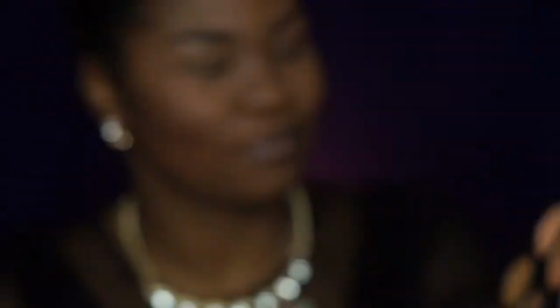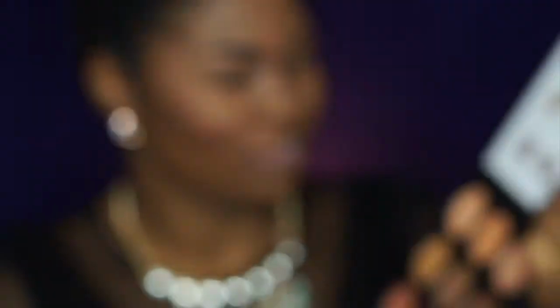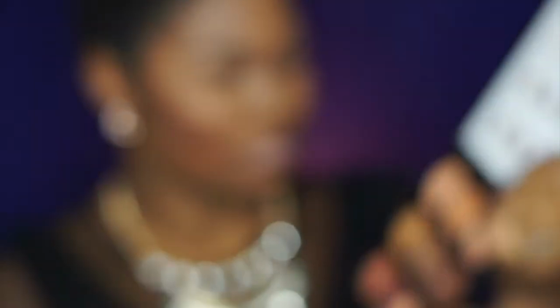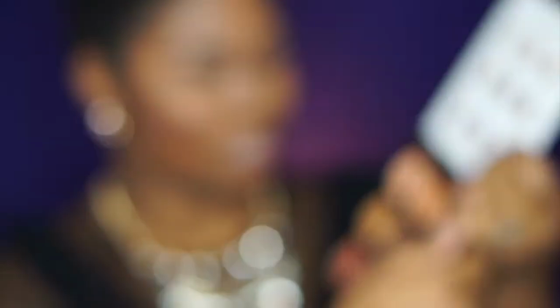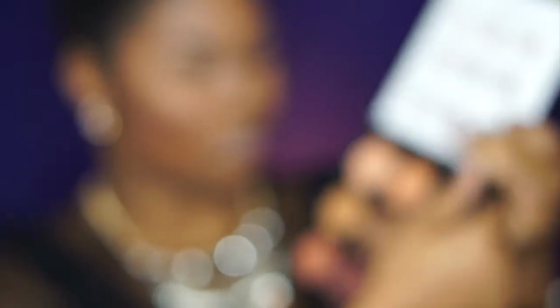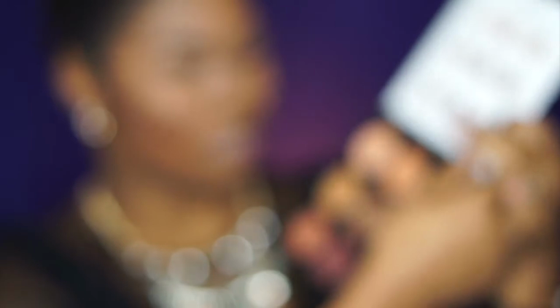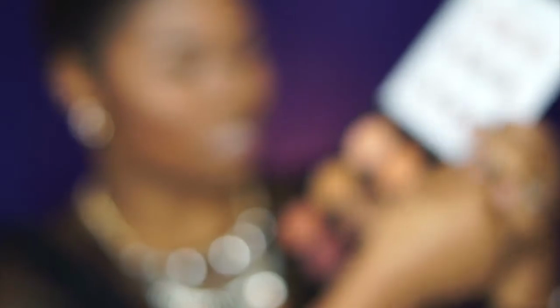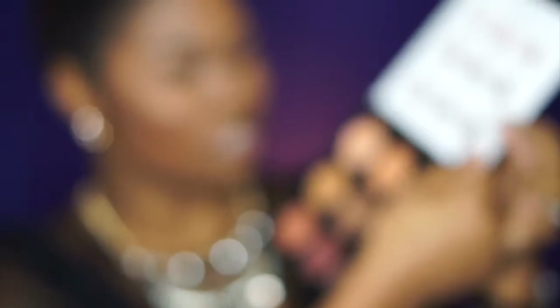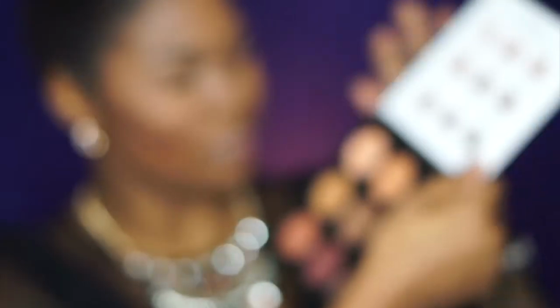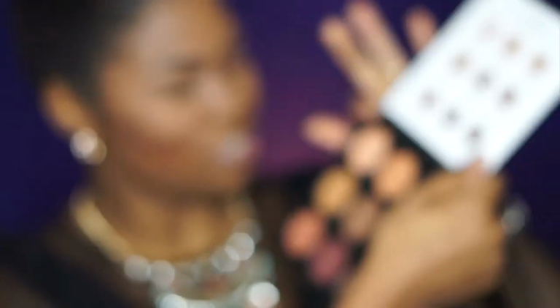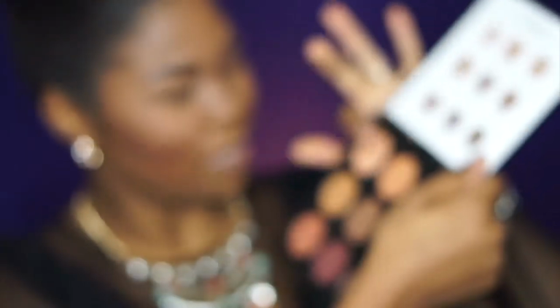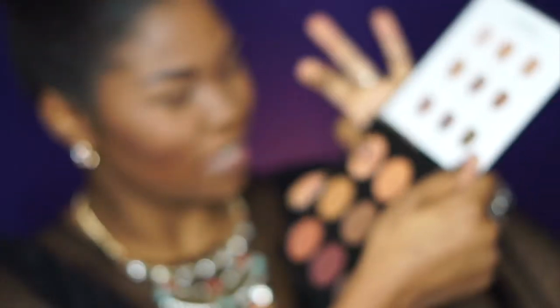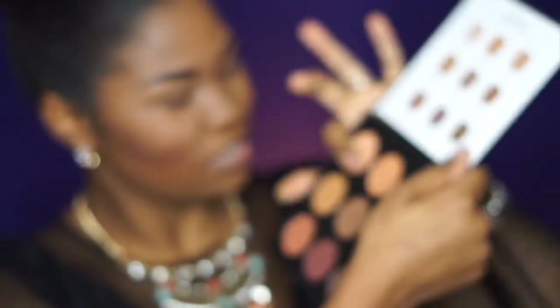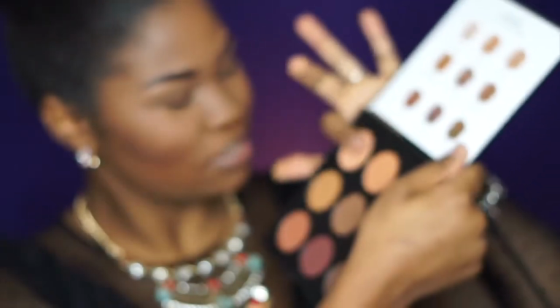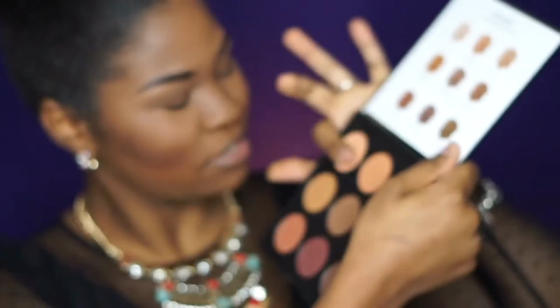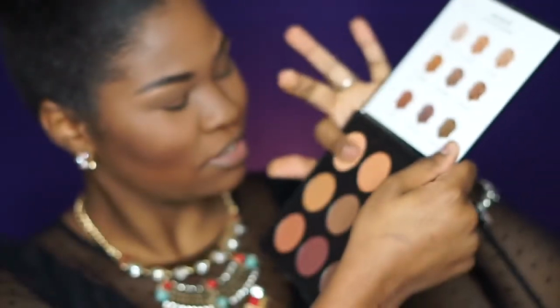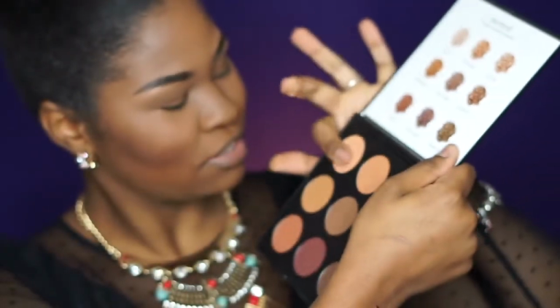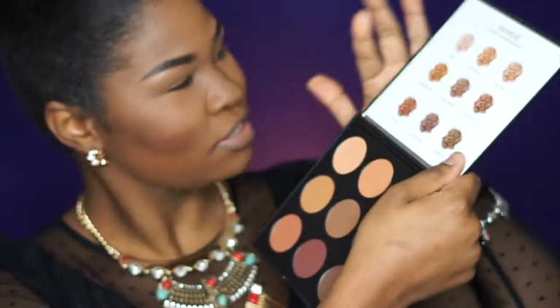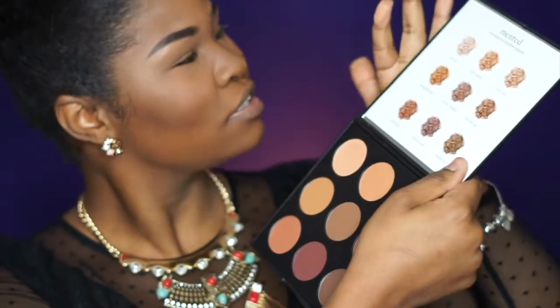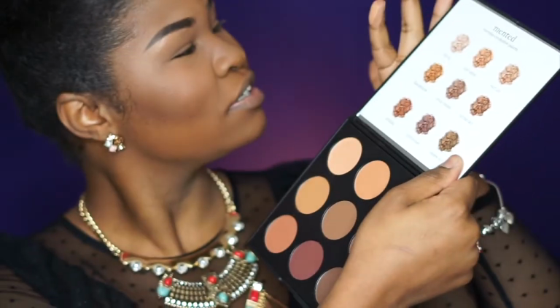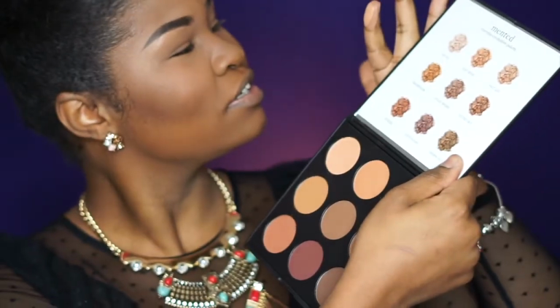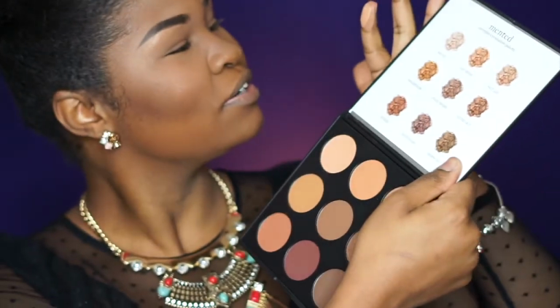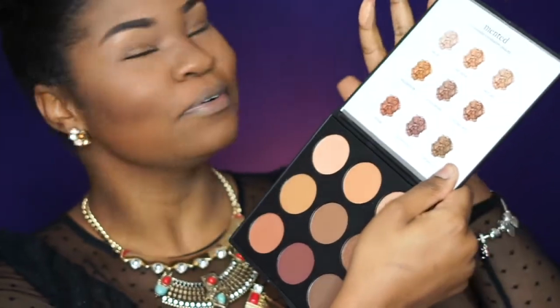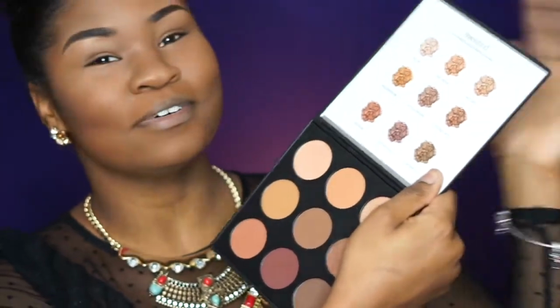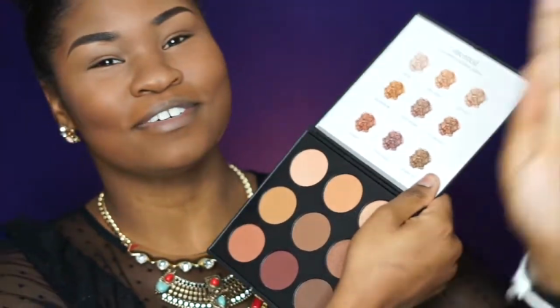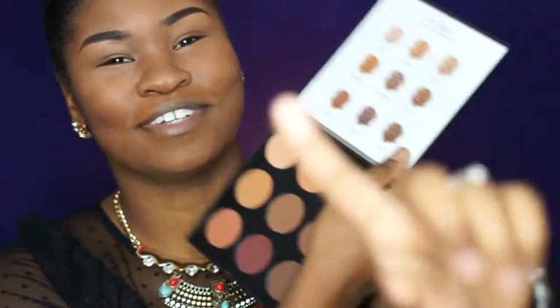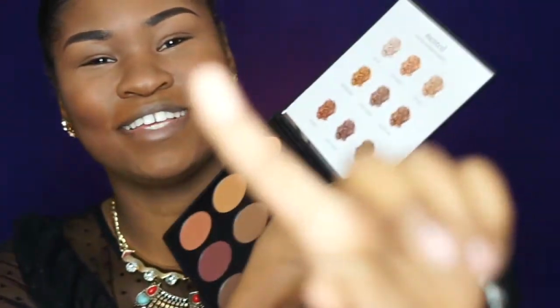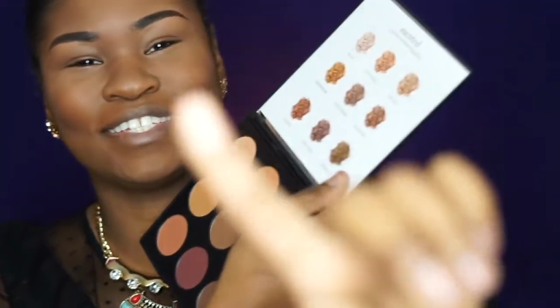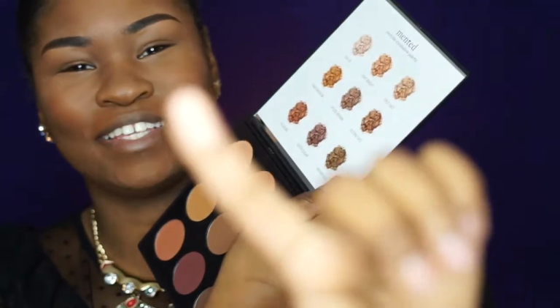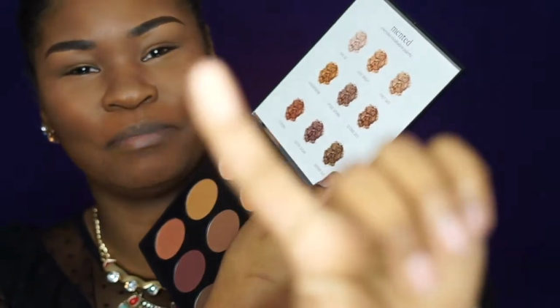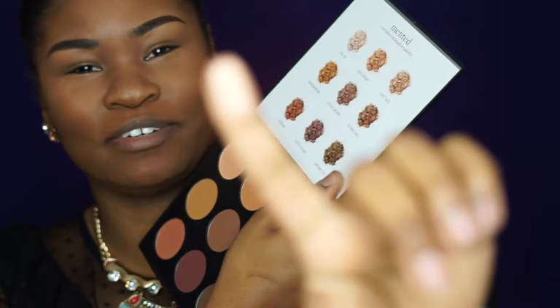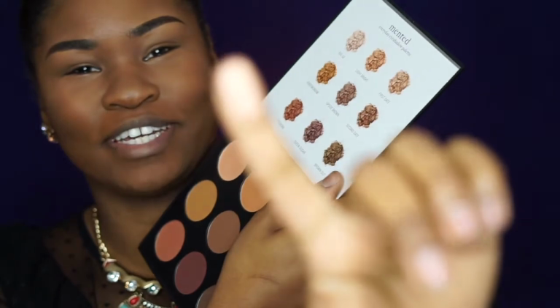So the first shade is beige — I'm just going to swatch it. Oh, that is nice and buttery!